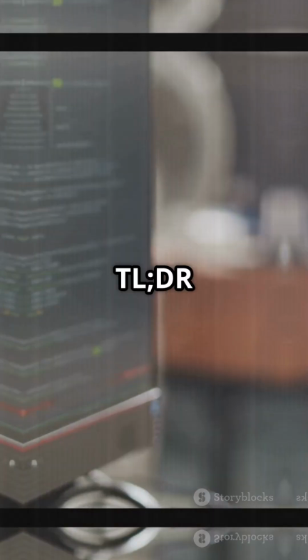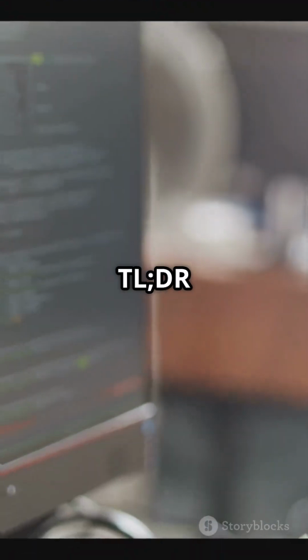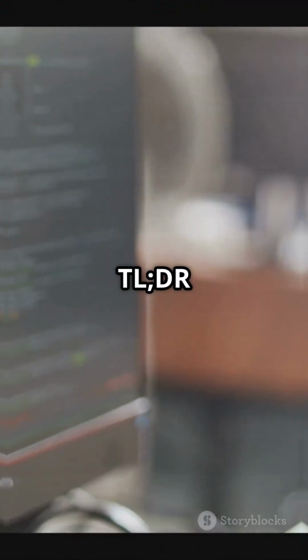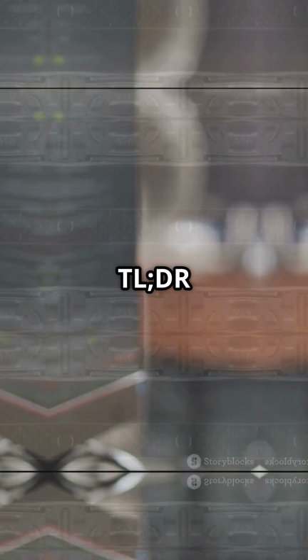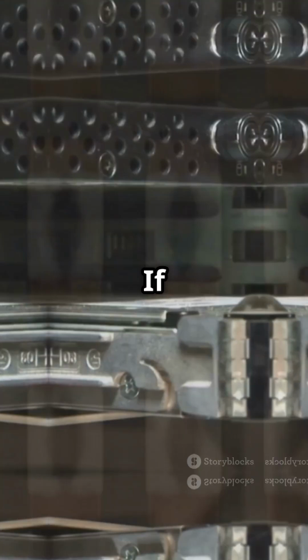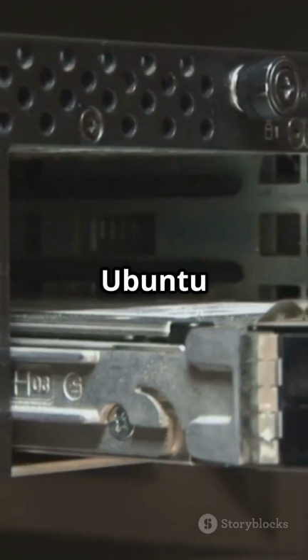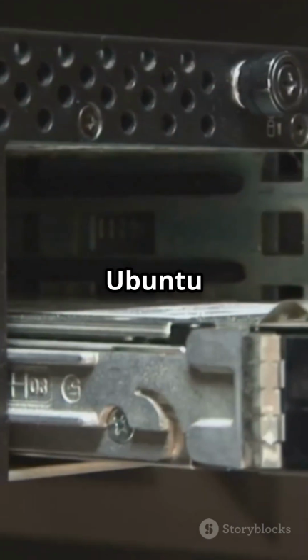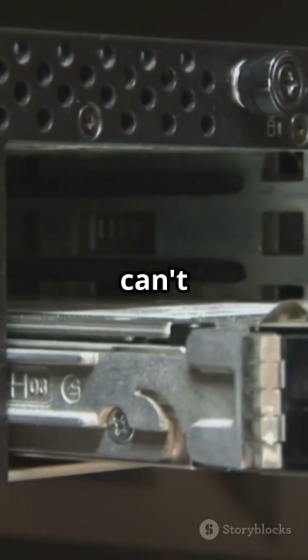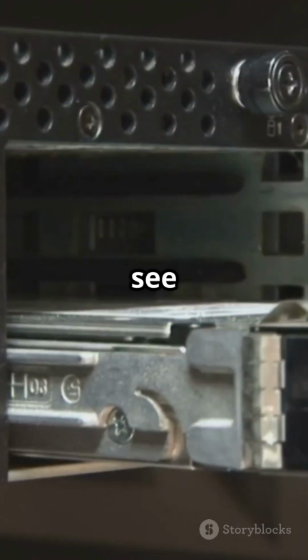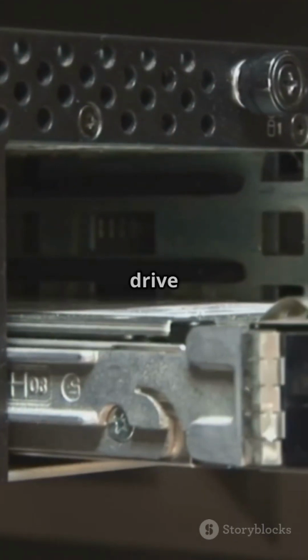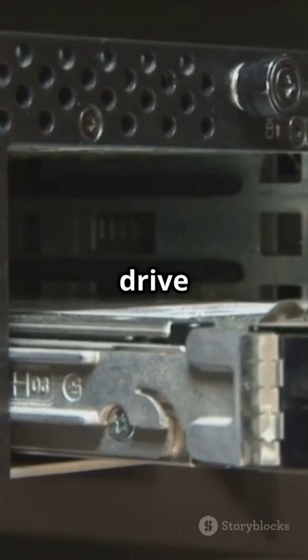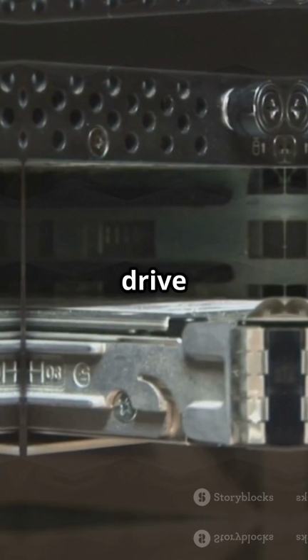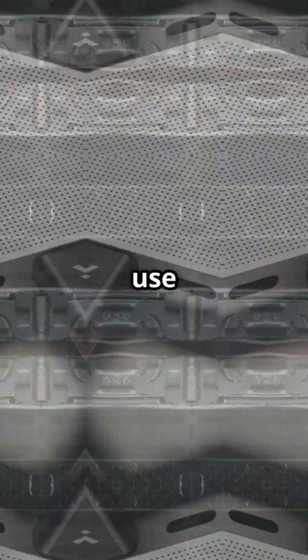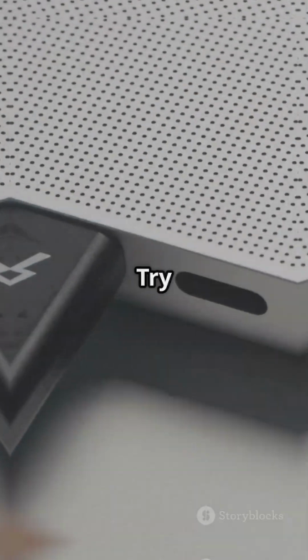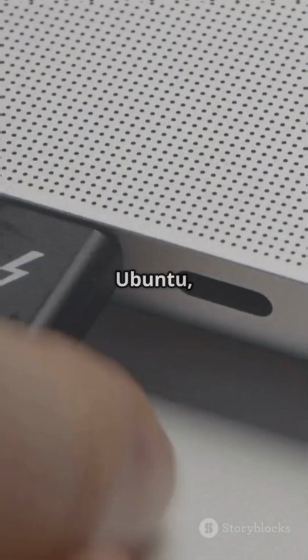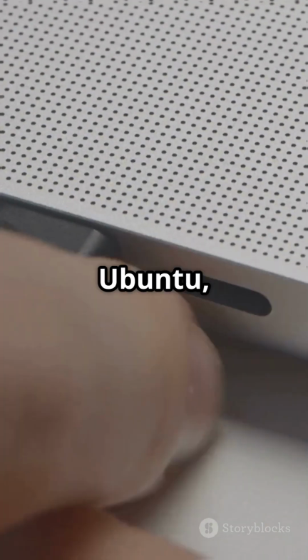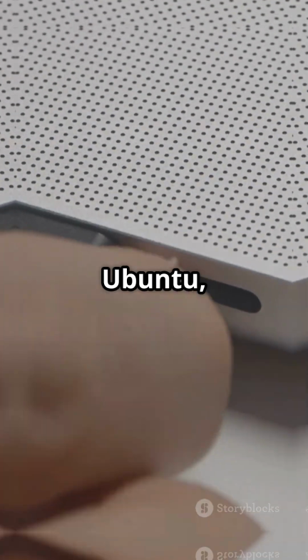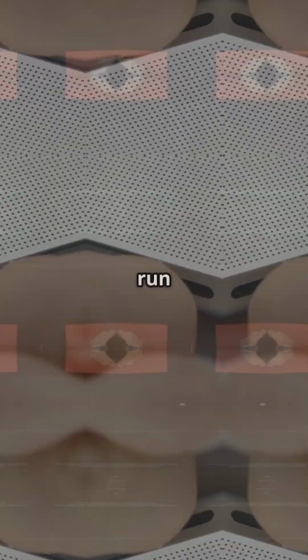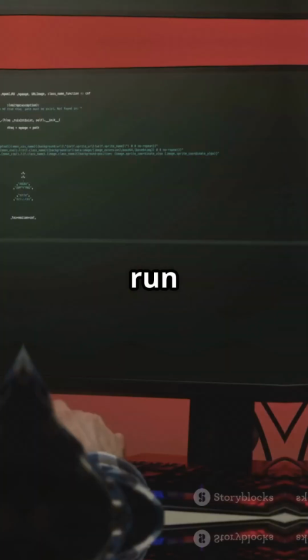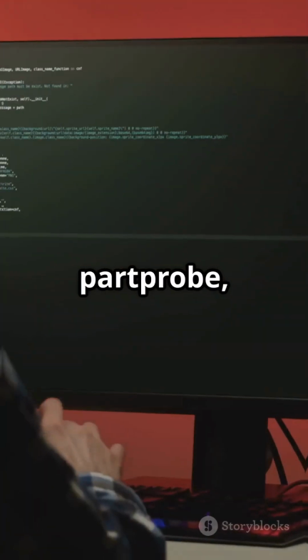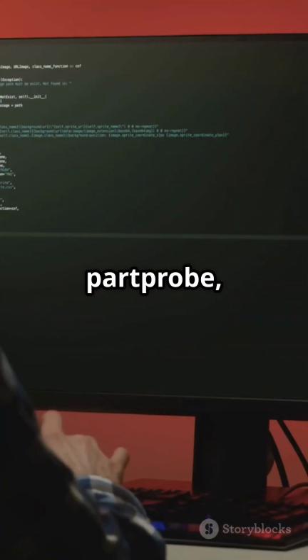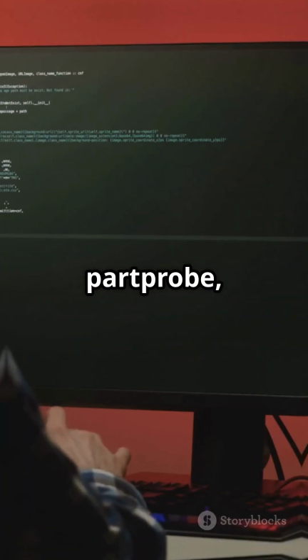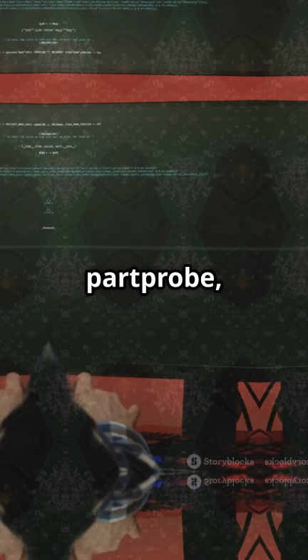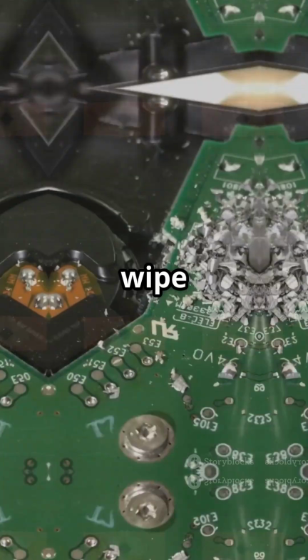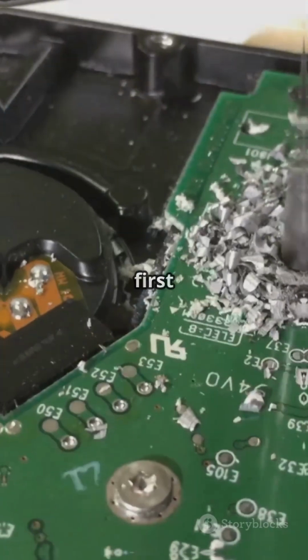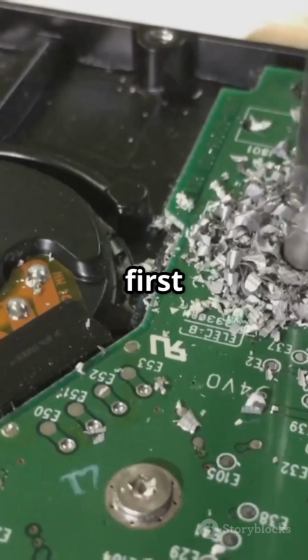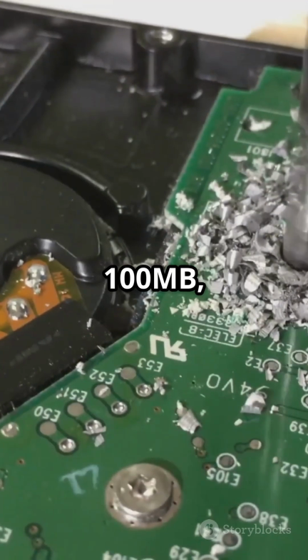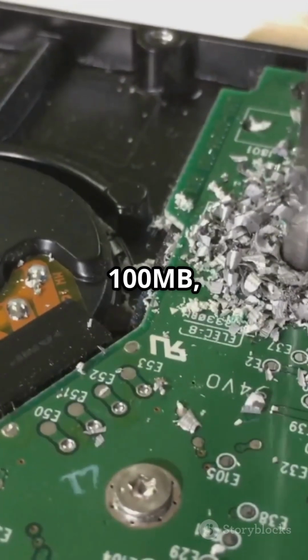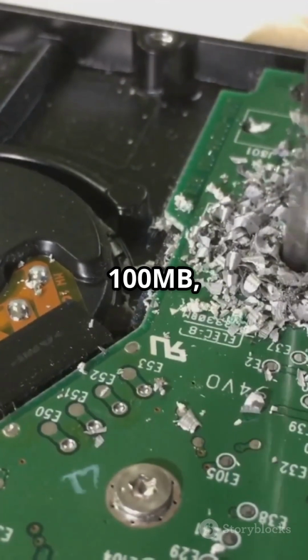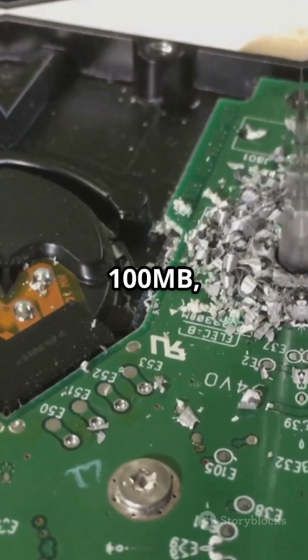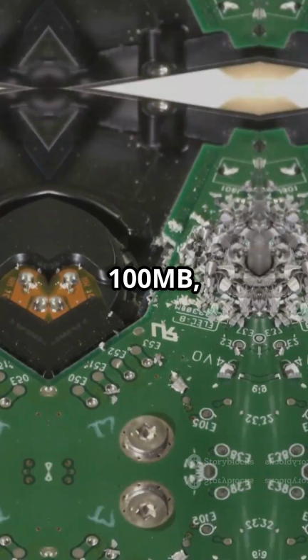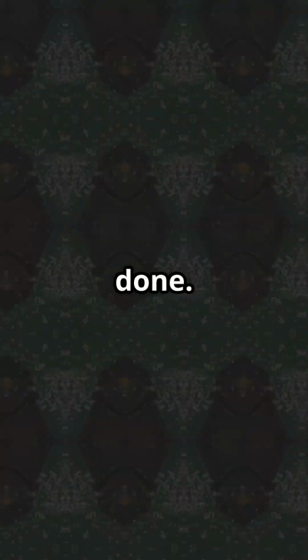TL;DR: if Ubuntu can't see your drive, use Try Ubuntu, run partprobe, wipe the first 100MB — done.